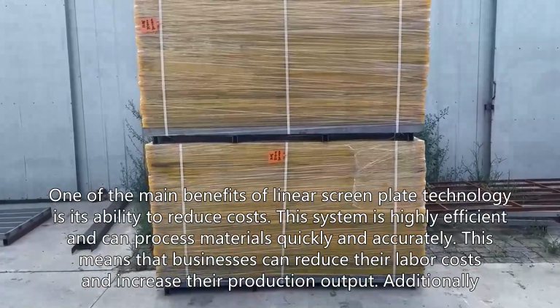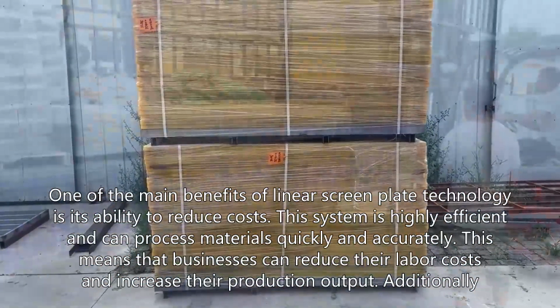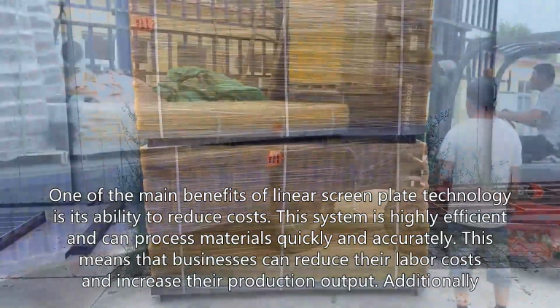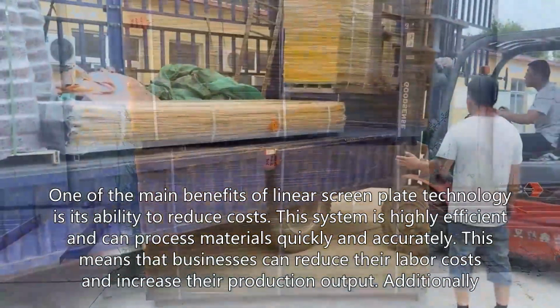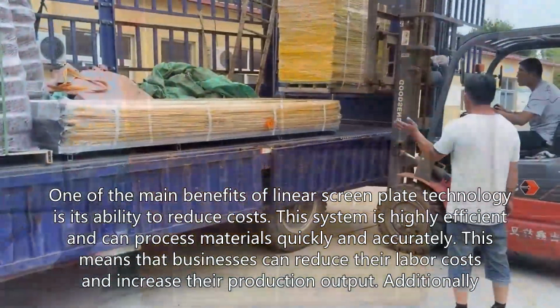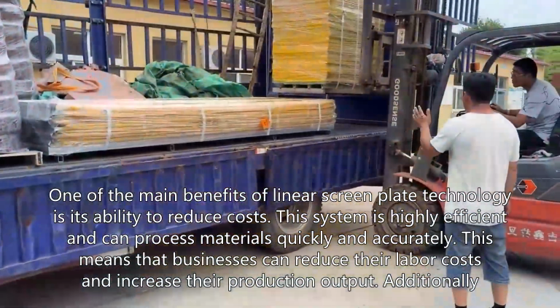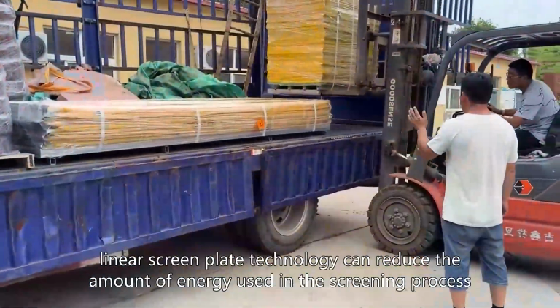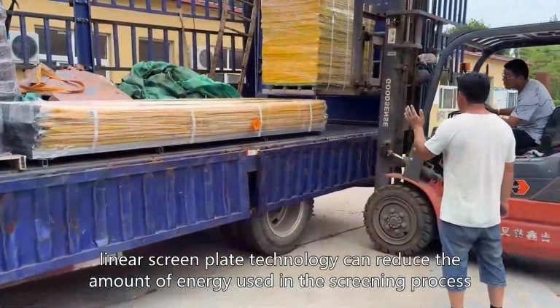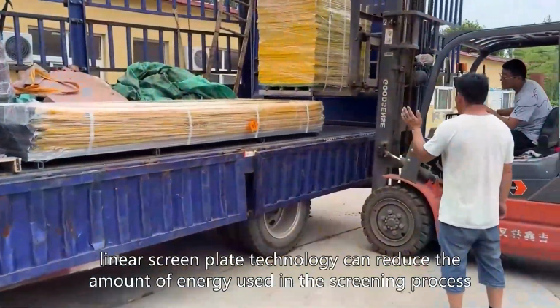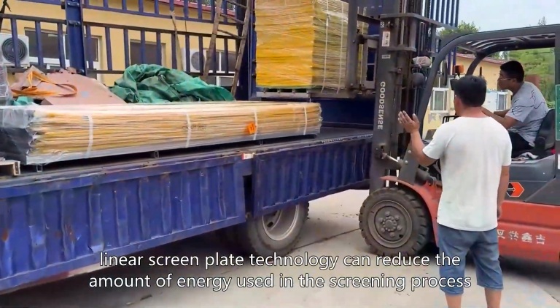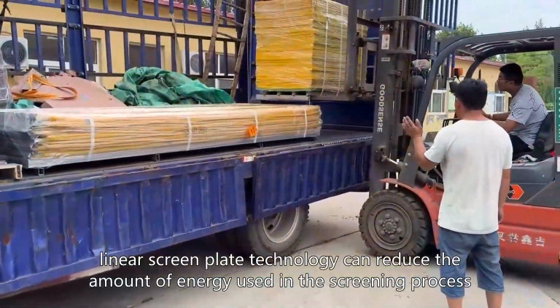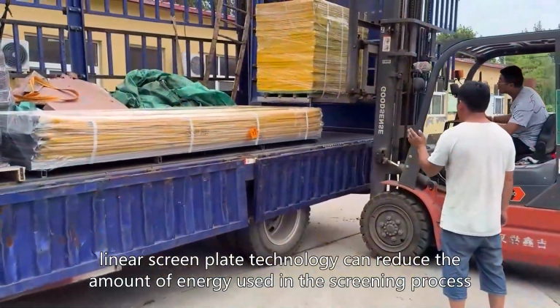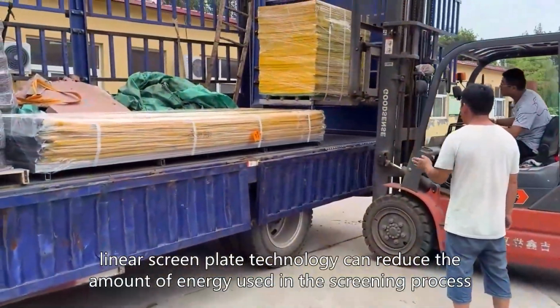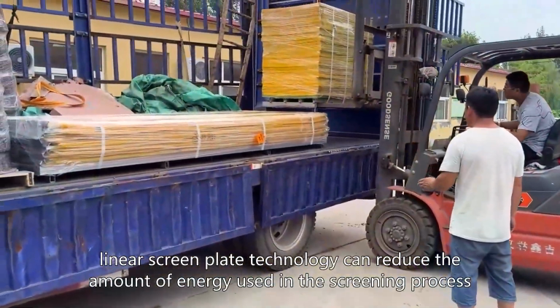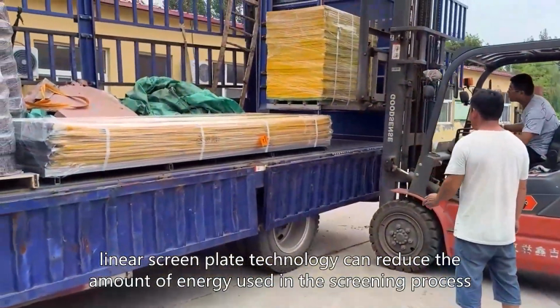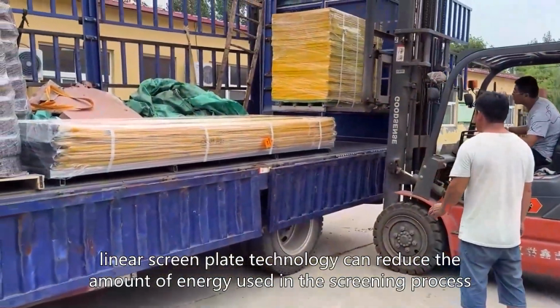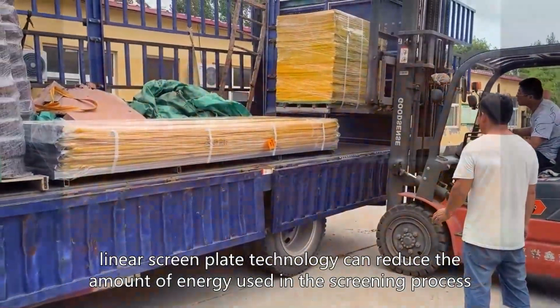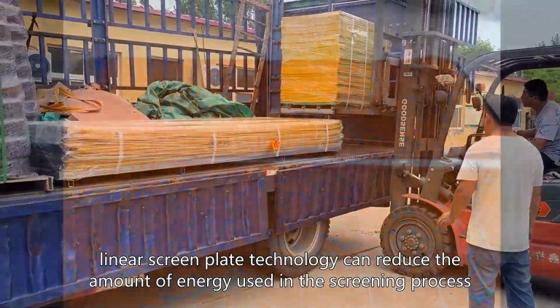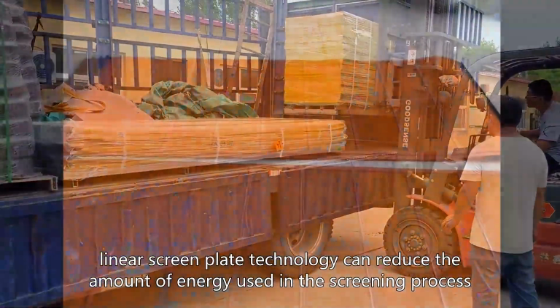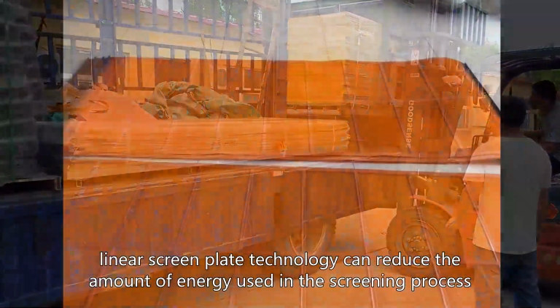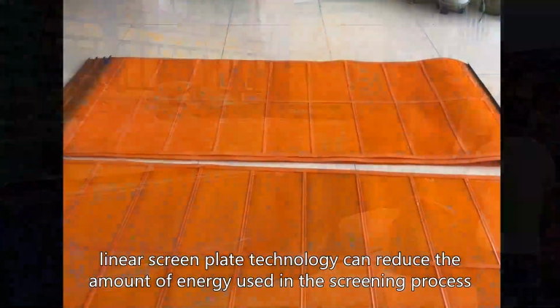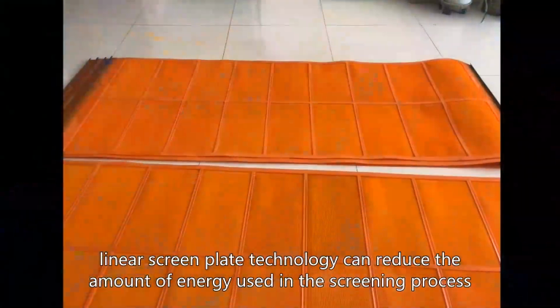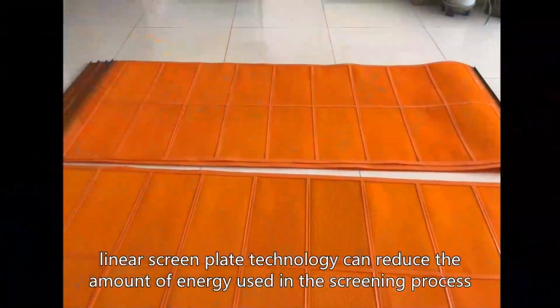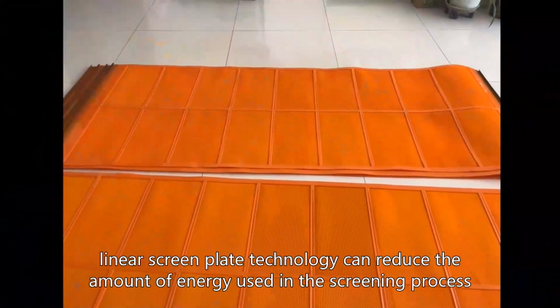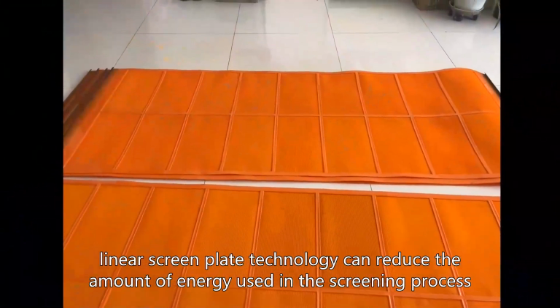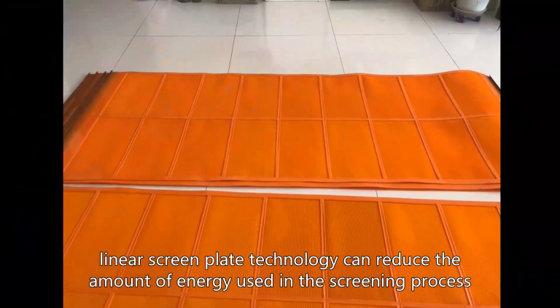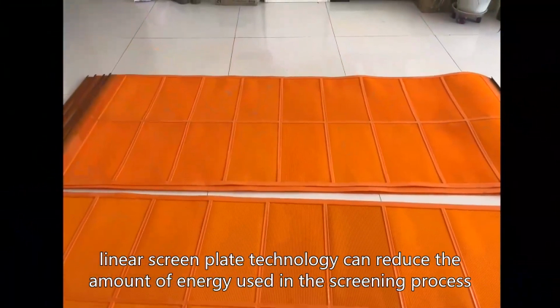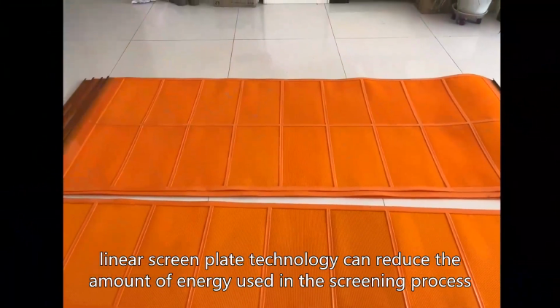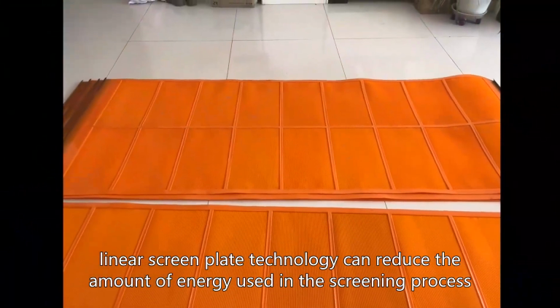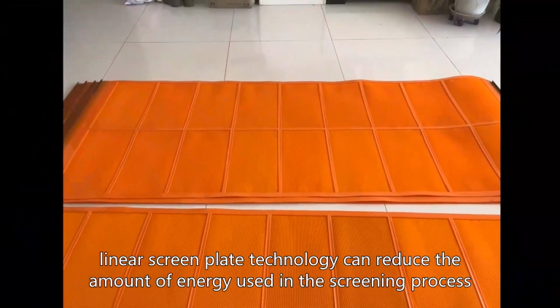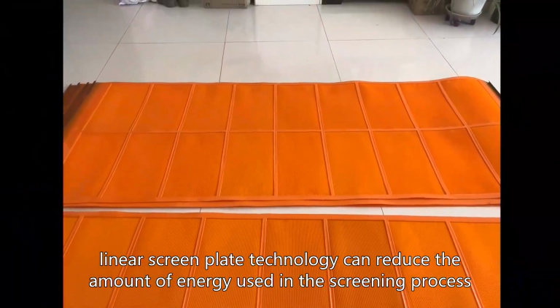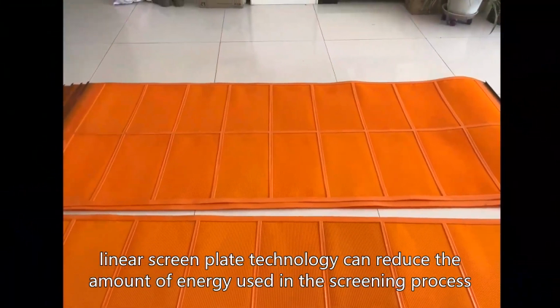Additionally, linear screen plate technology can reduce the amount of energy used in the screening process.